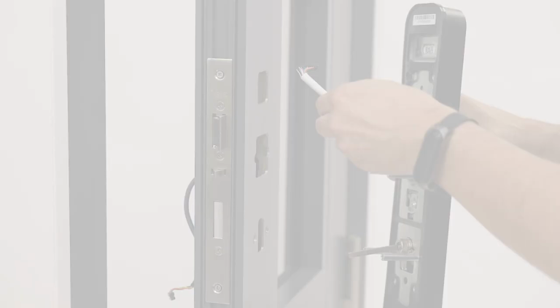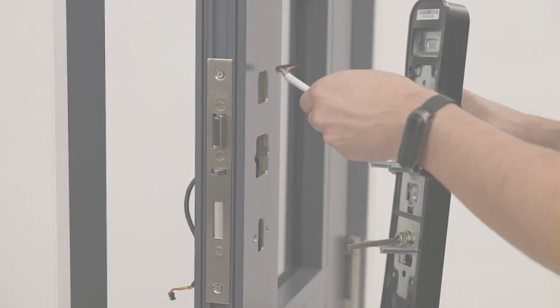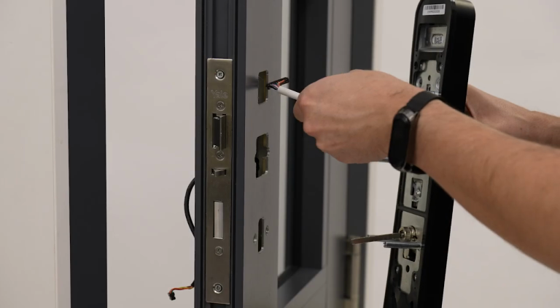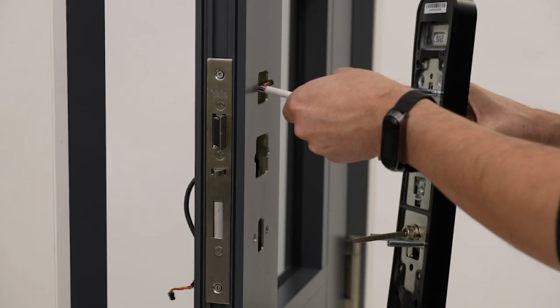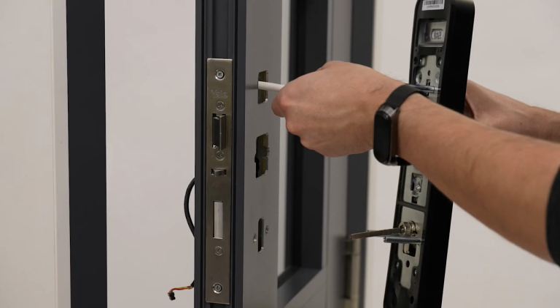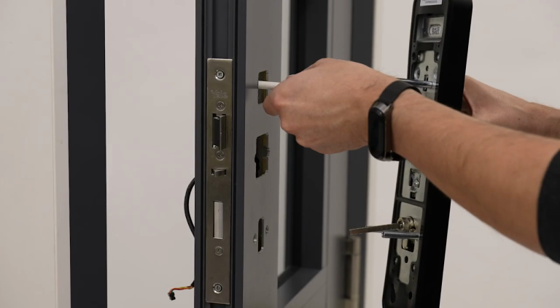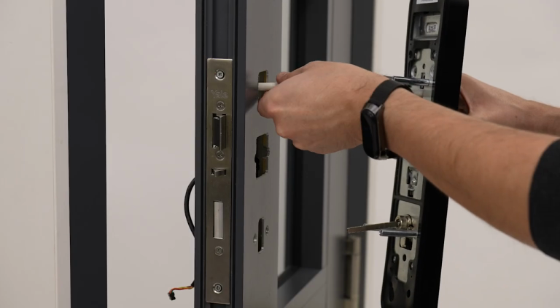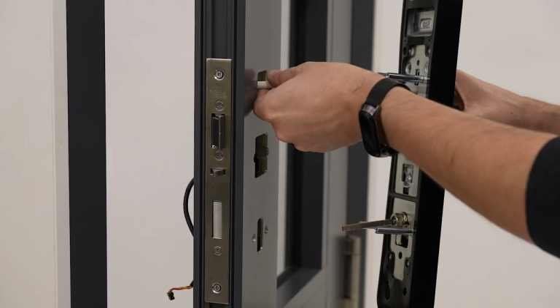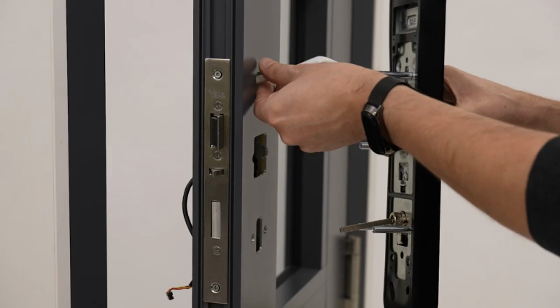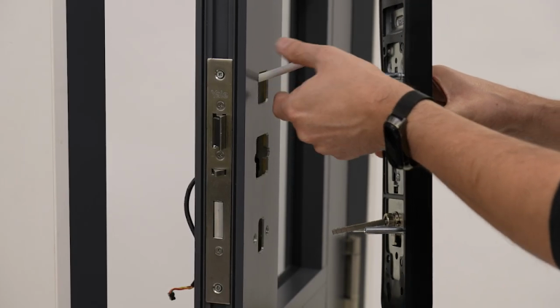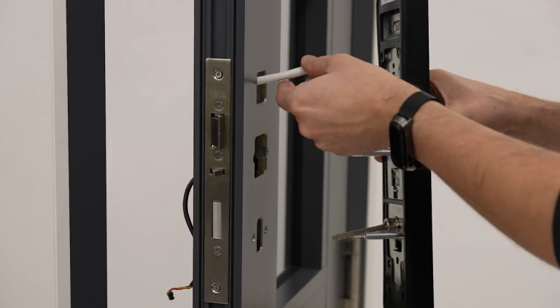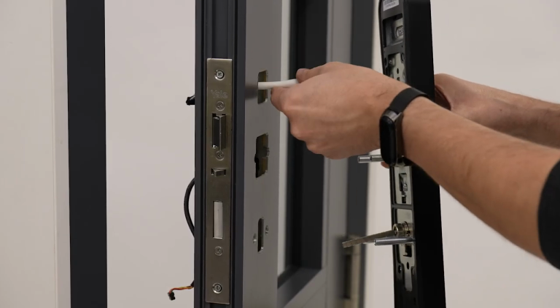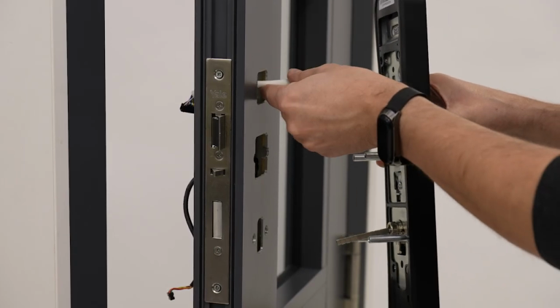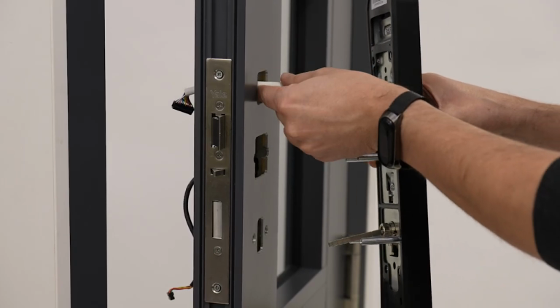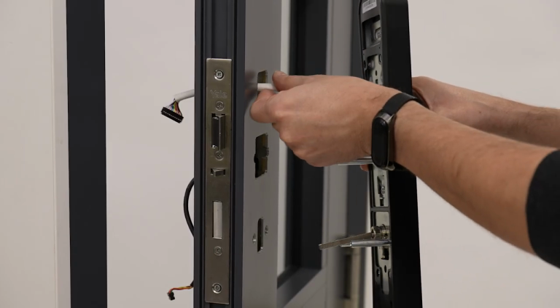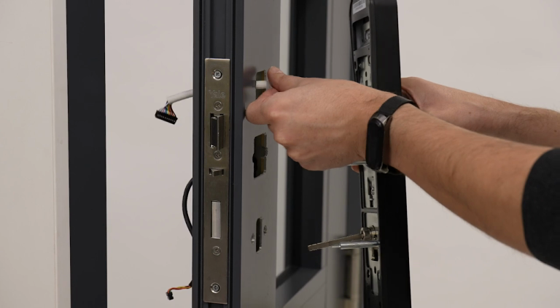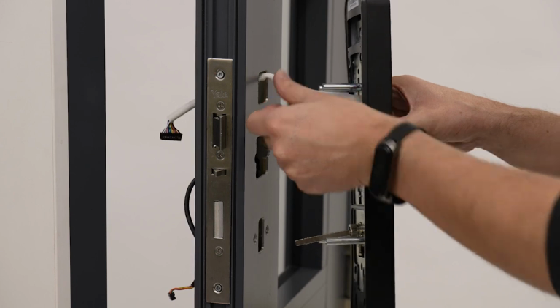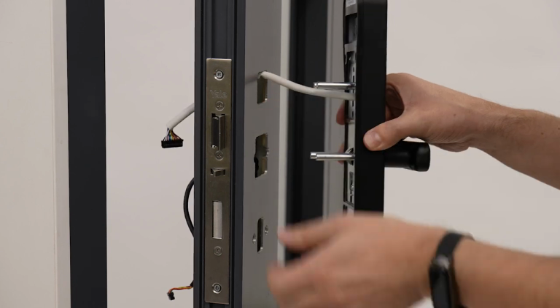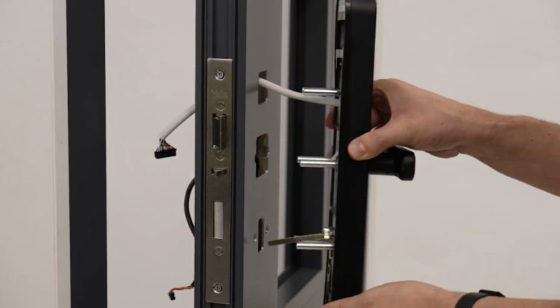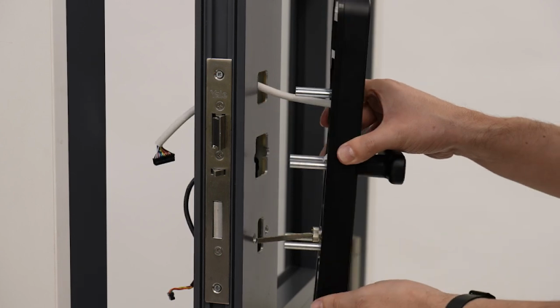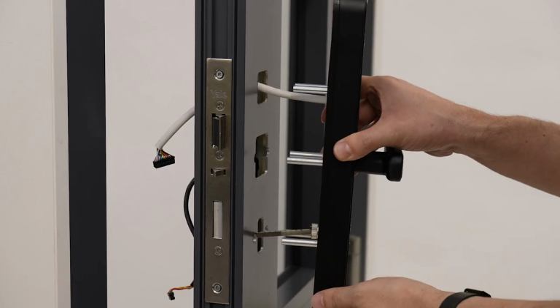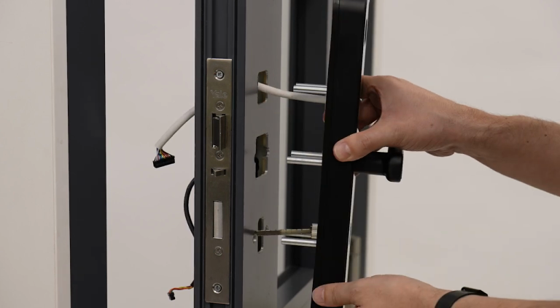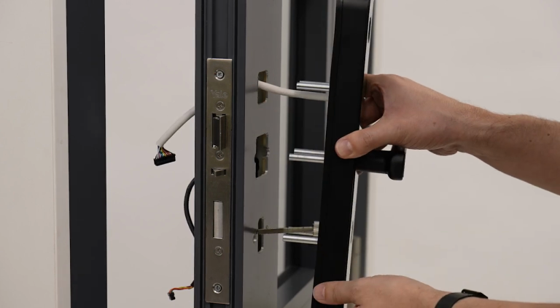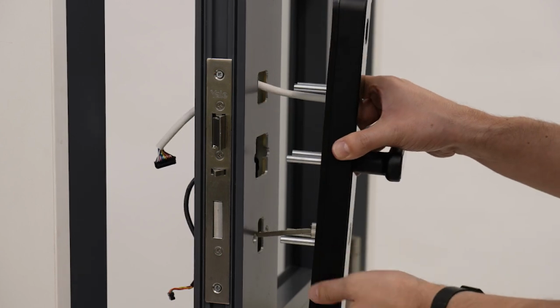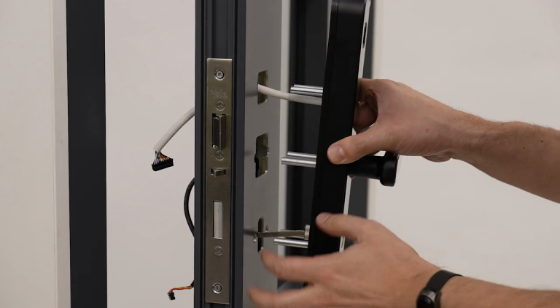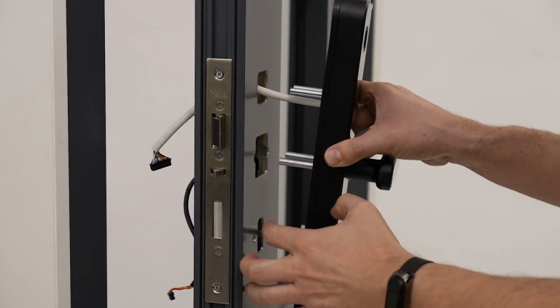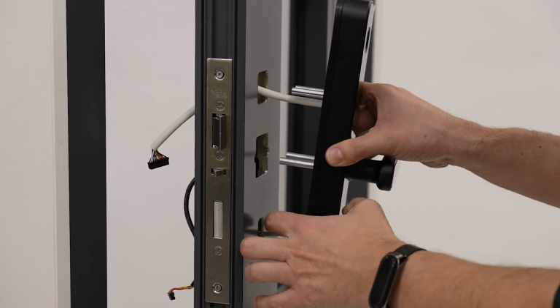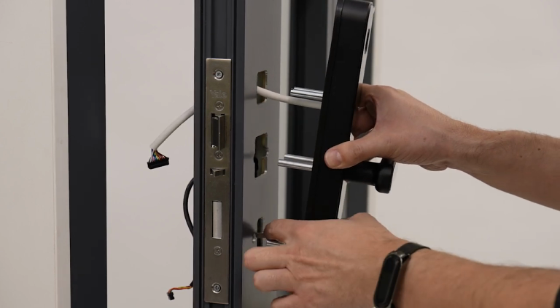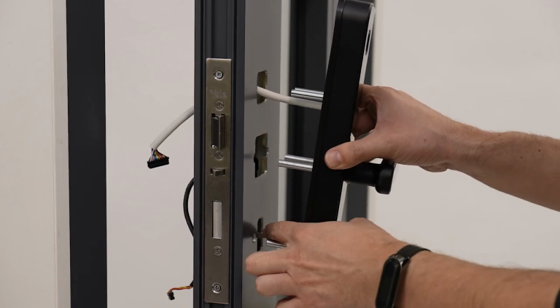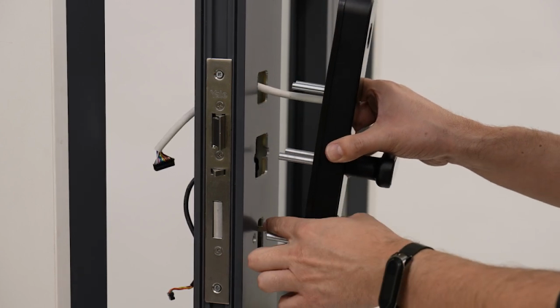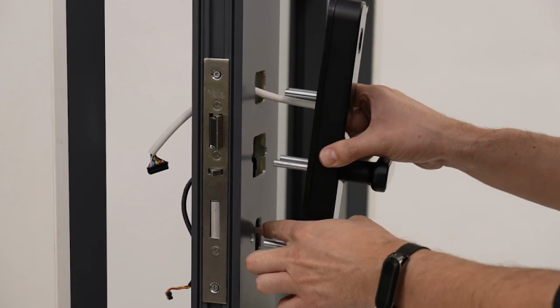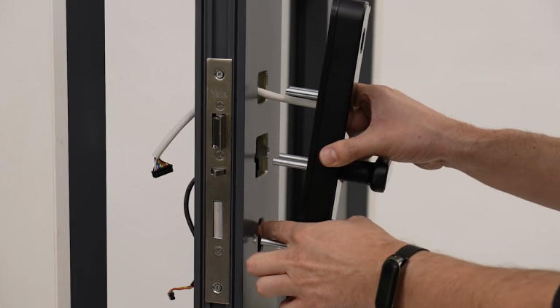Insert the white cable through the top hole, and fit the keypad into its correct position.